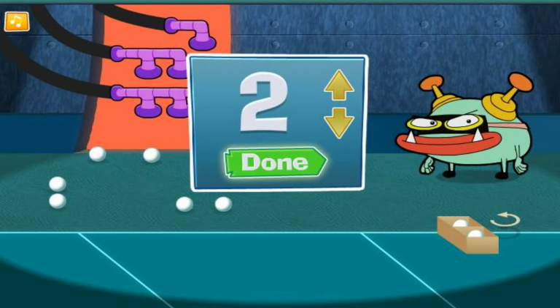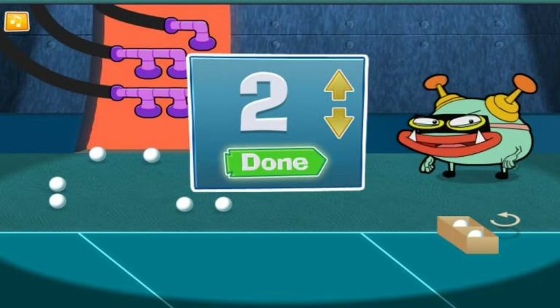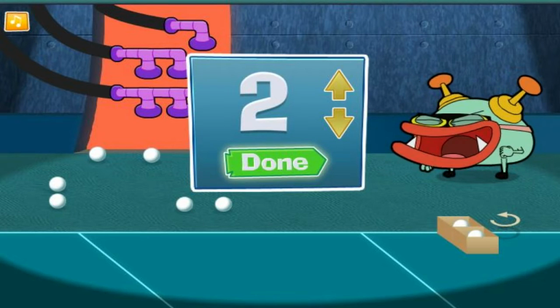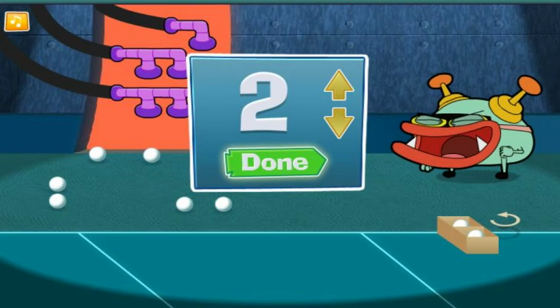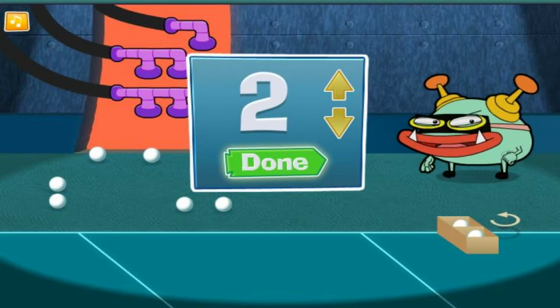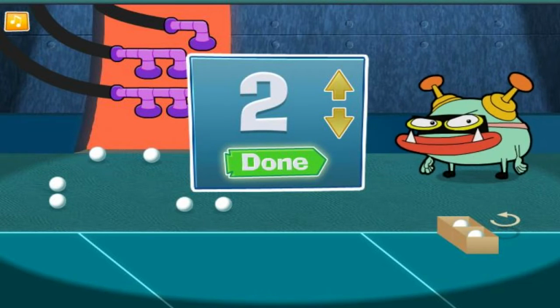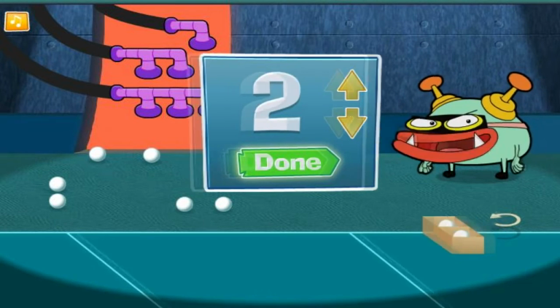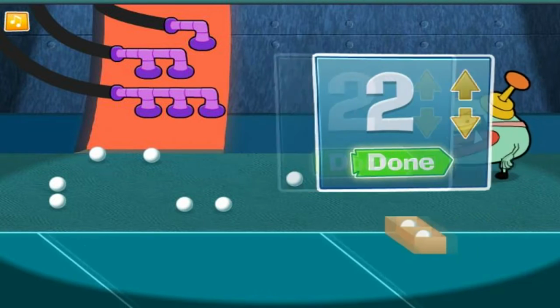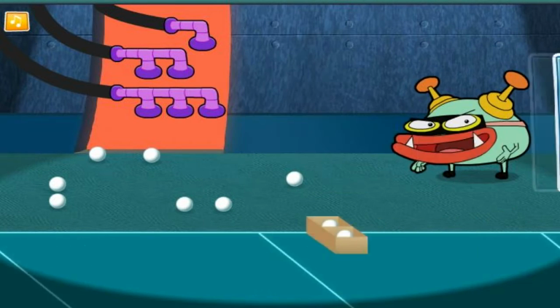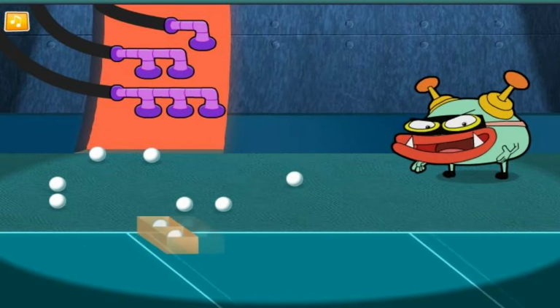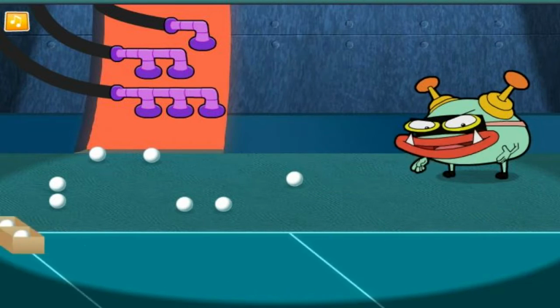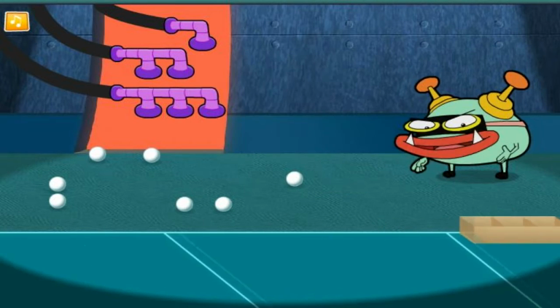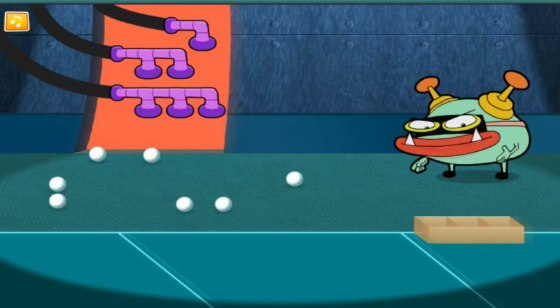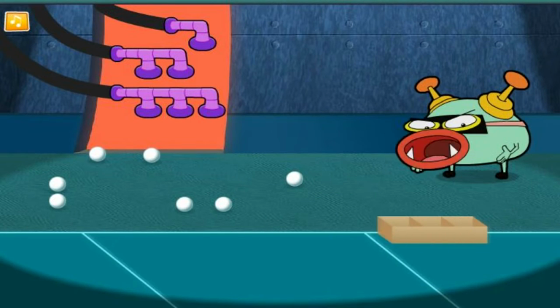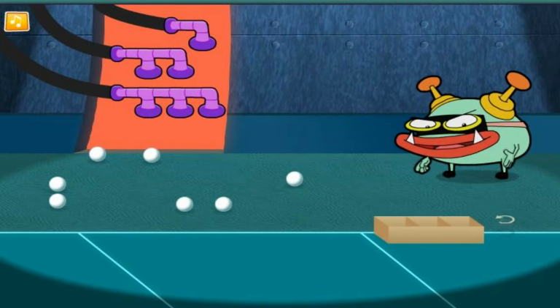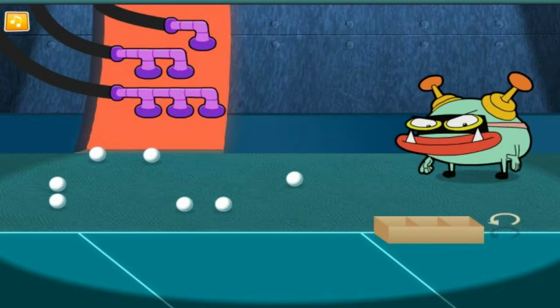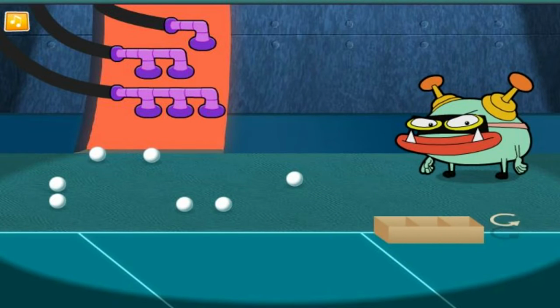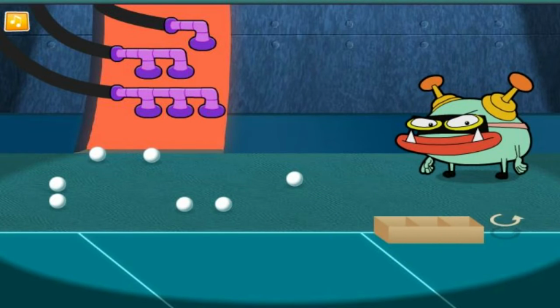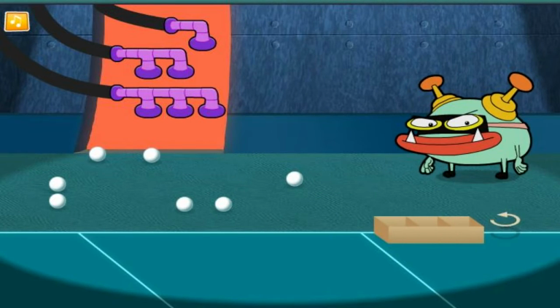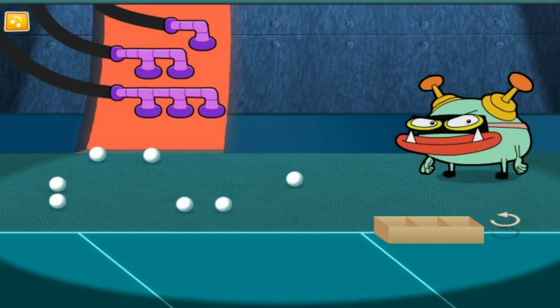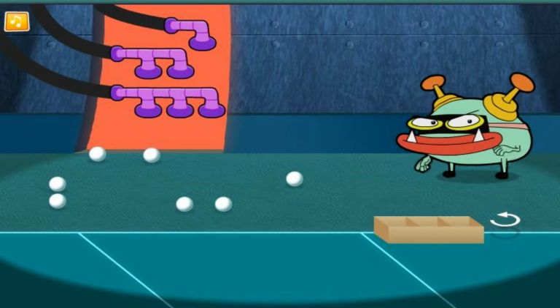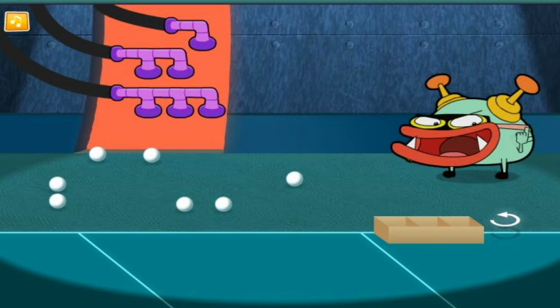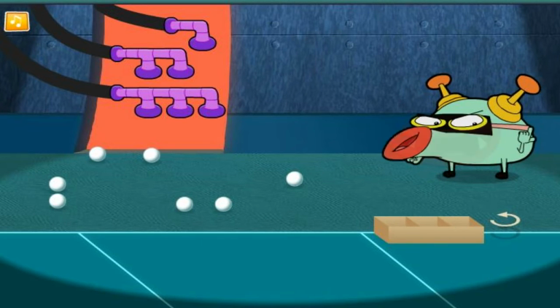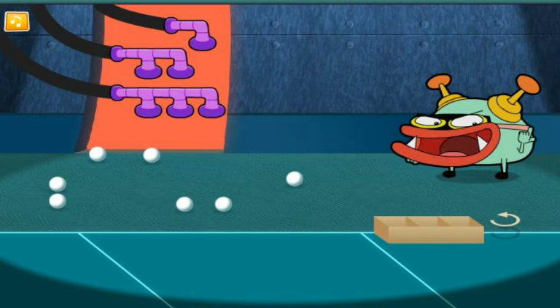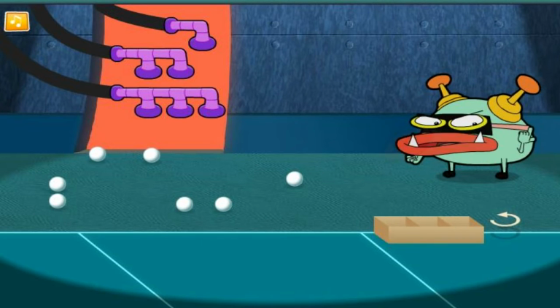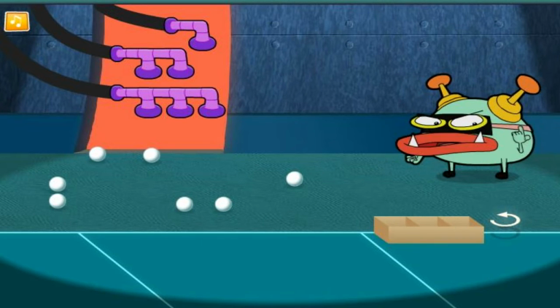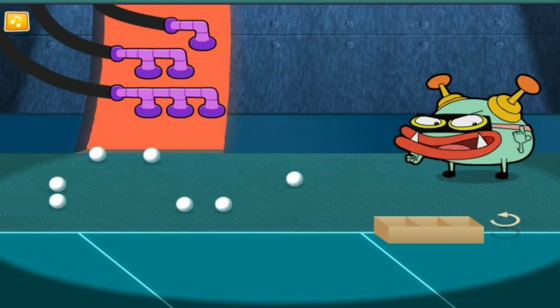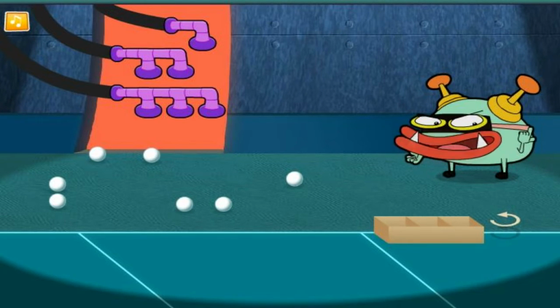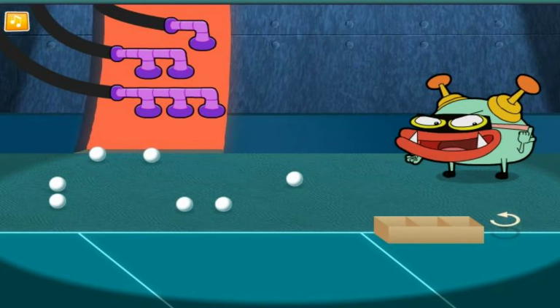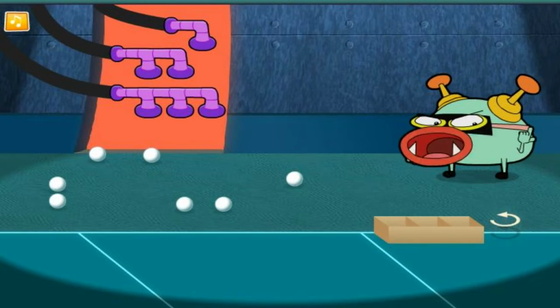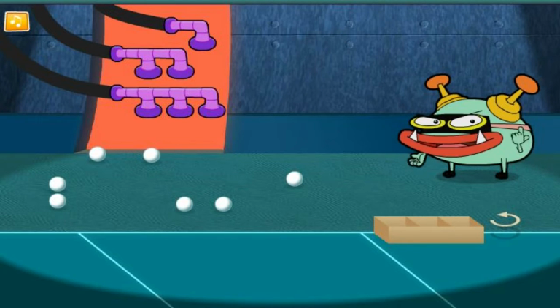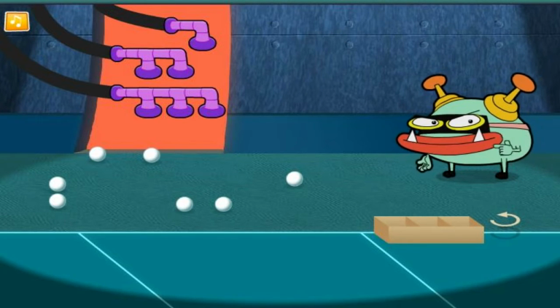Great! Let's fill the next box! Maybe we should rotate the box!